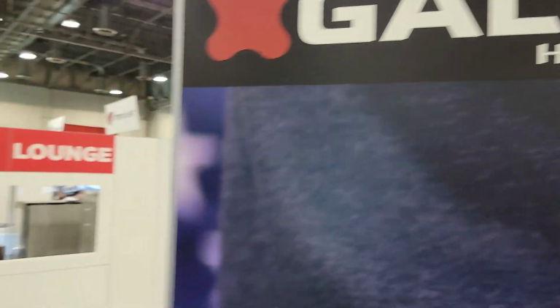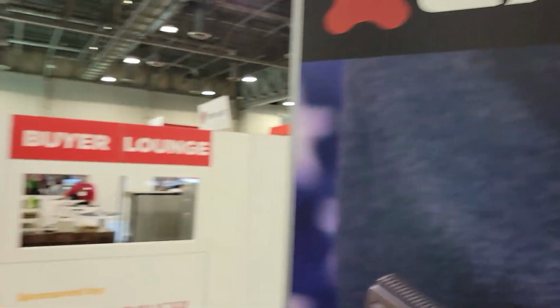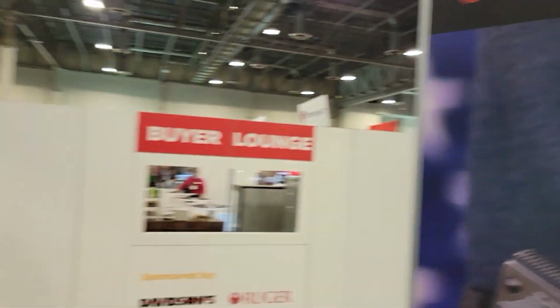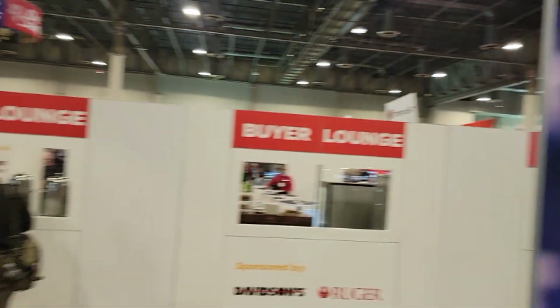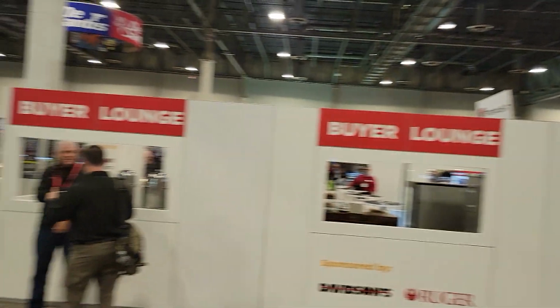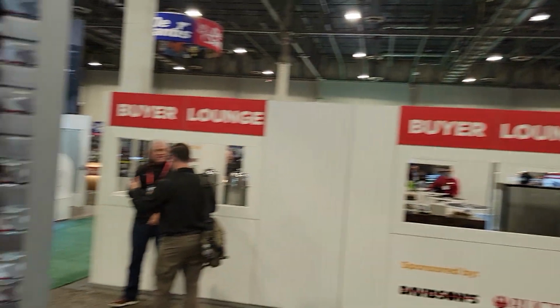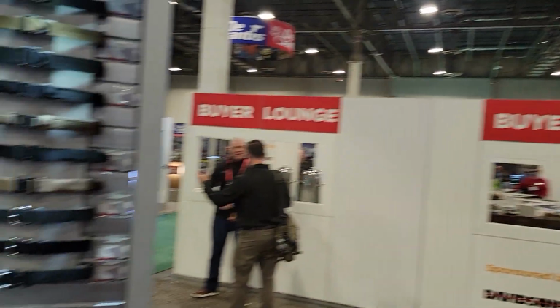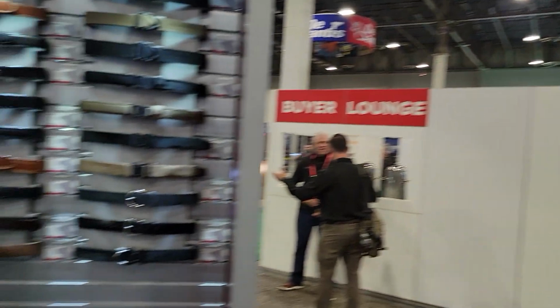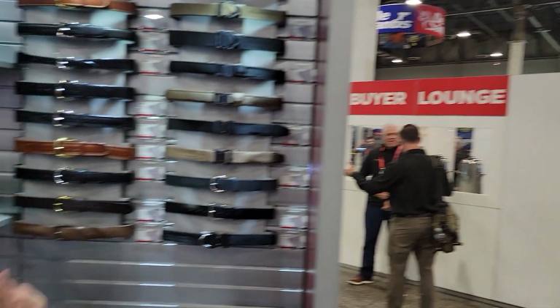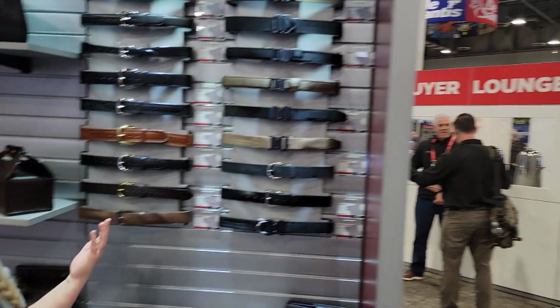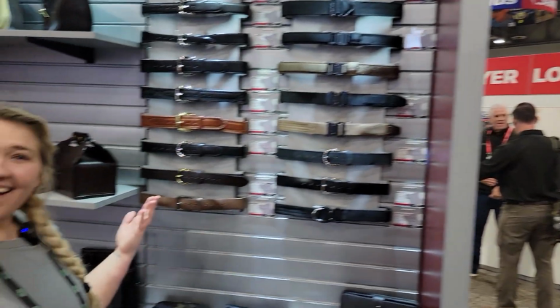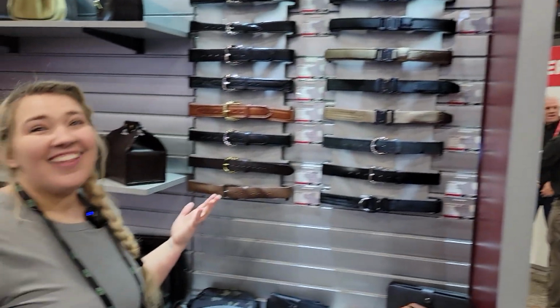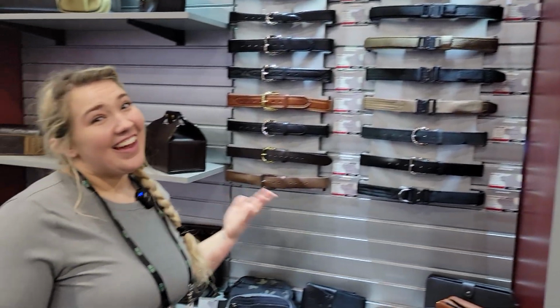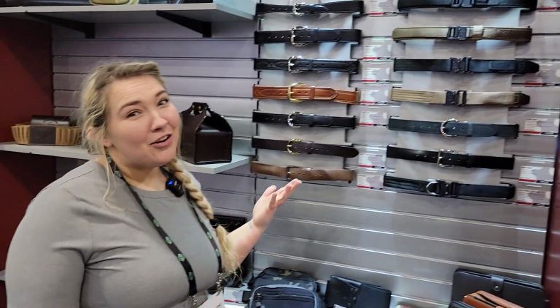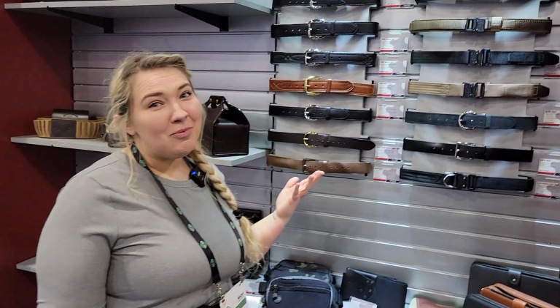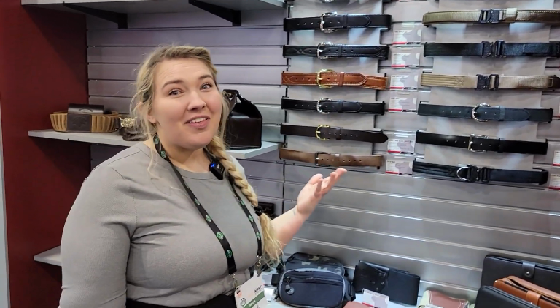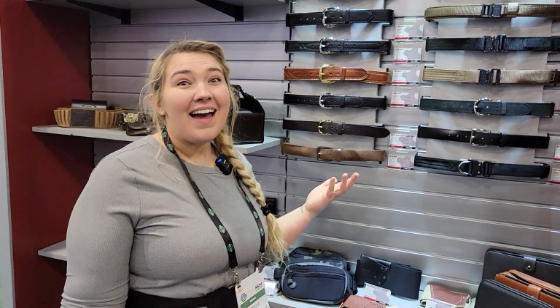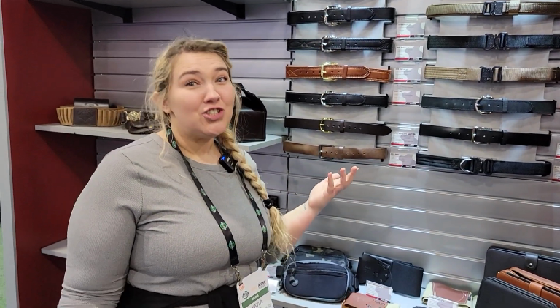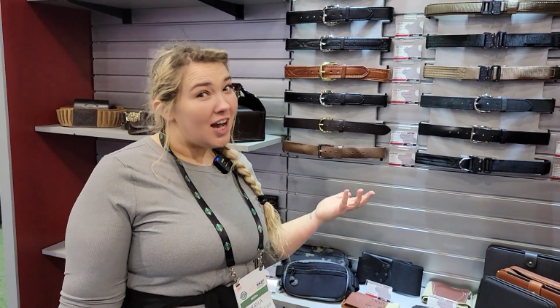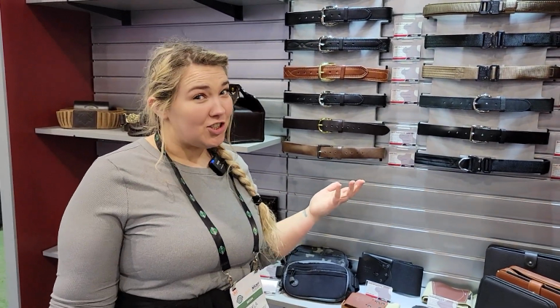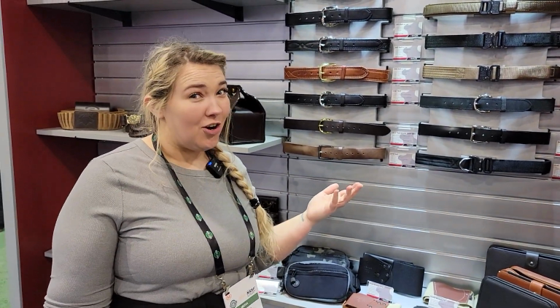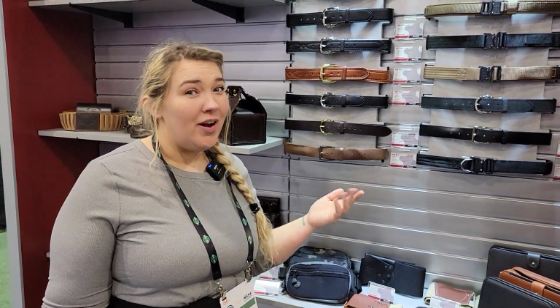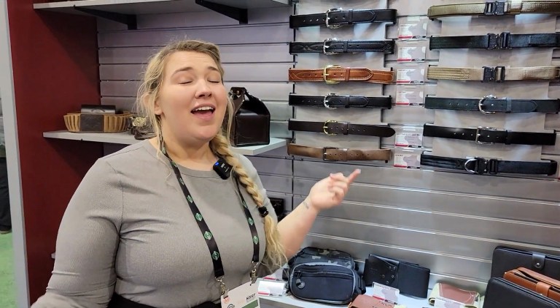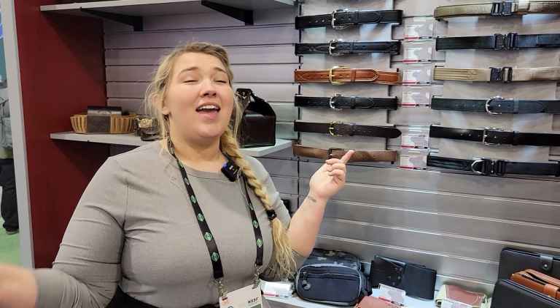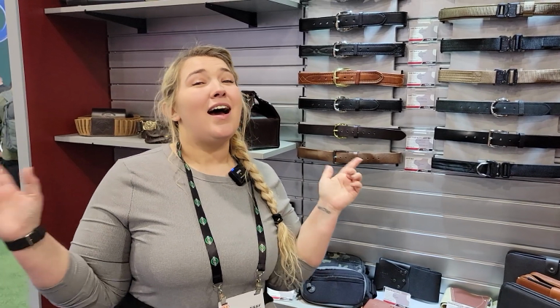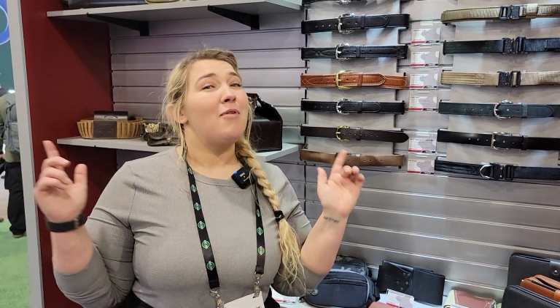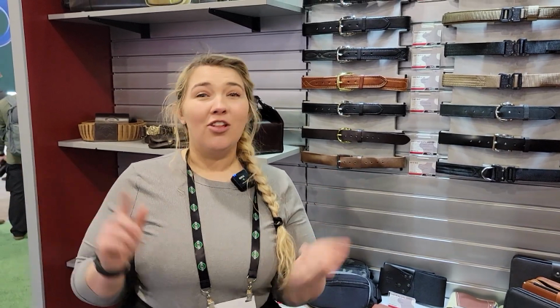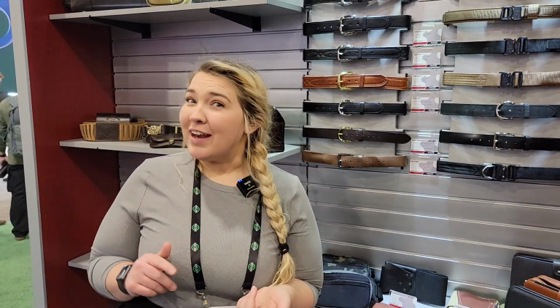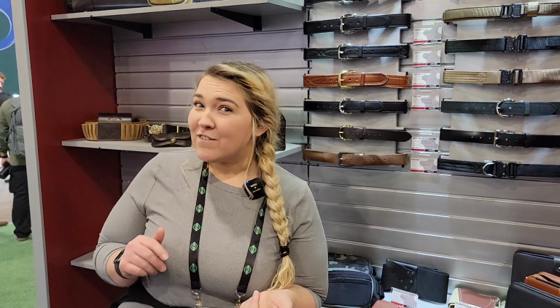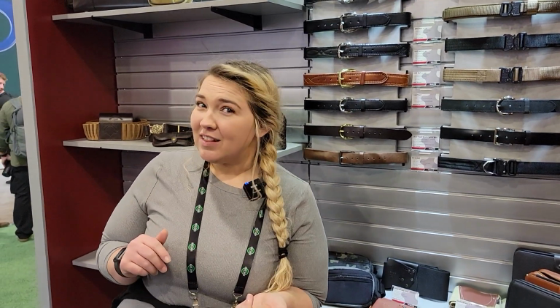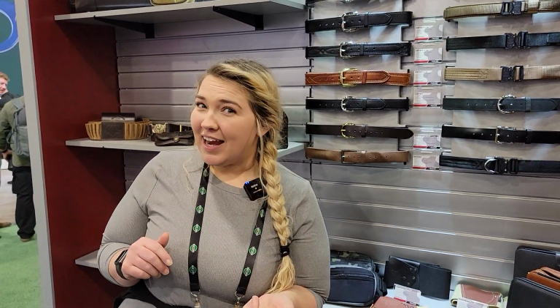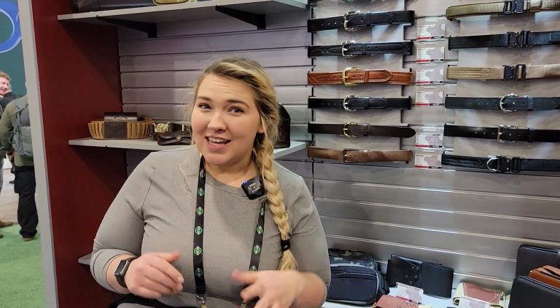Hey y'all, this is Kayla at the Galco booth at SHOT Show and I'm looking out for the ladies.